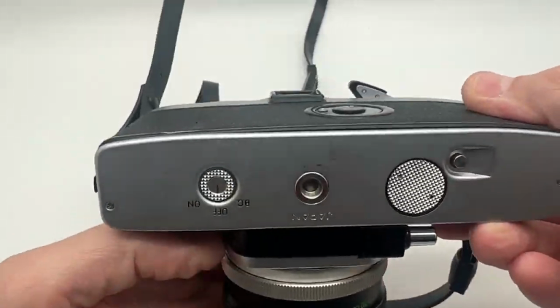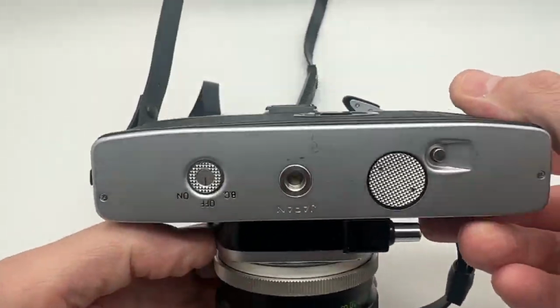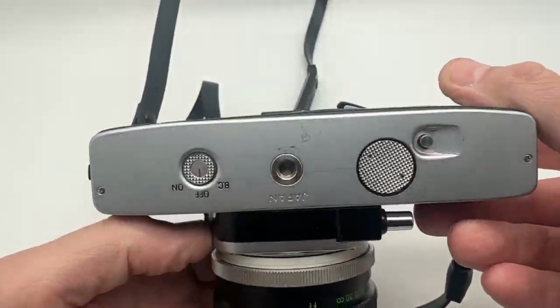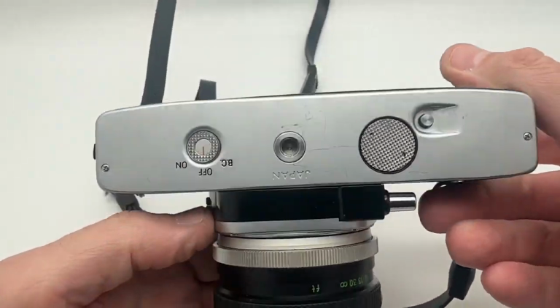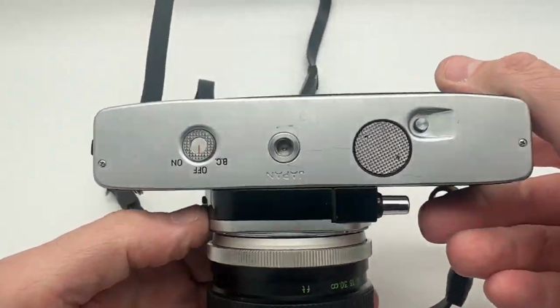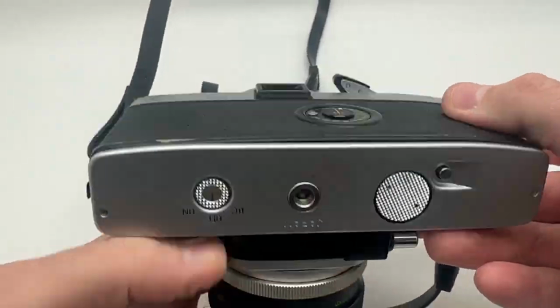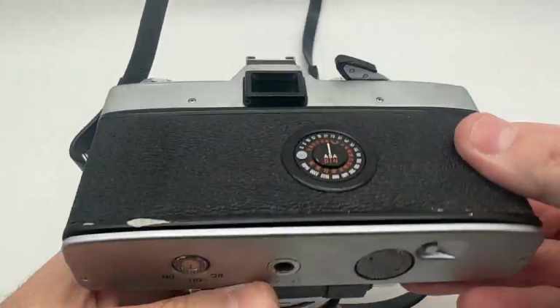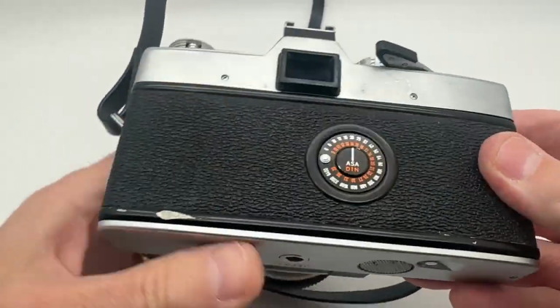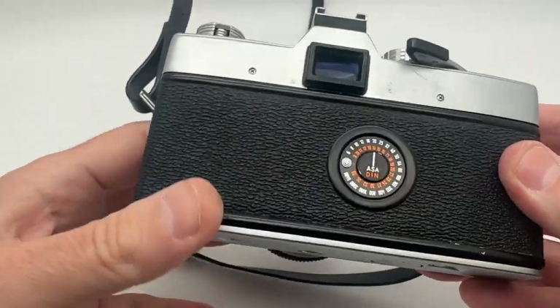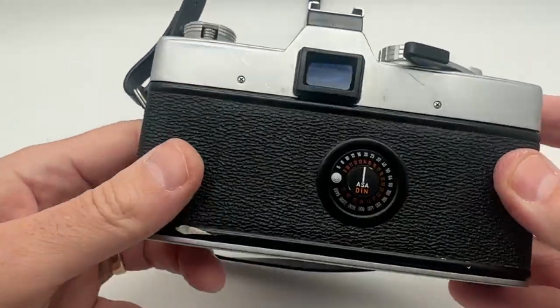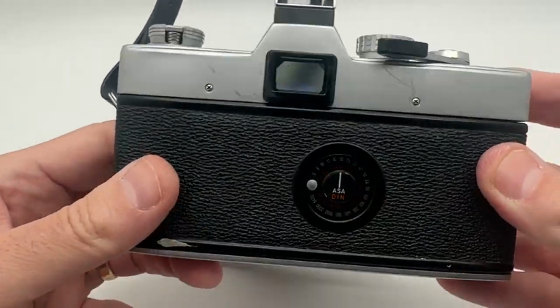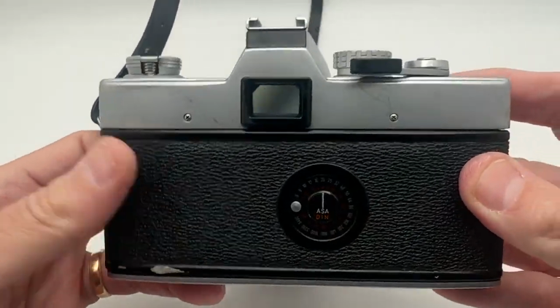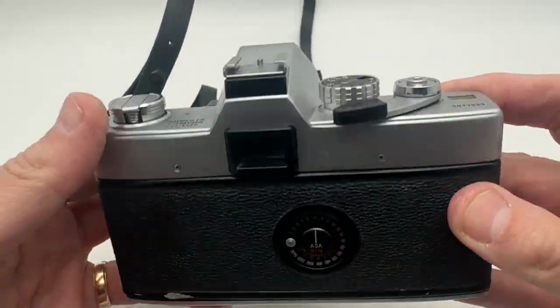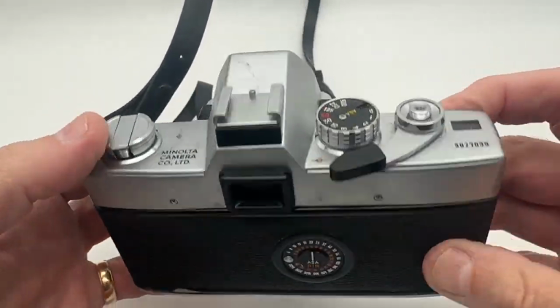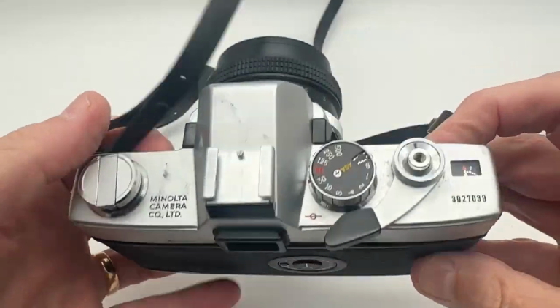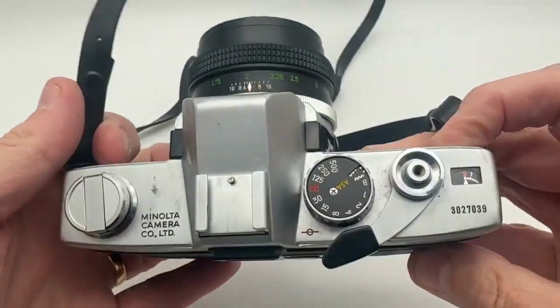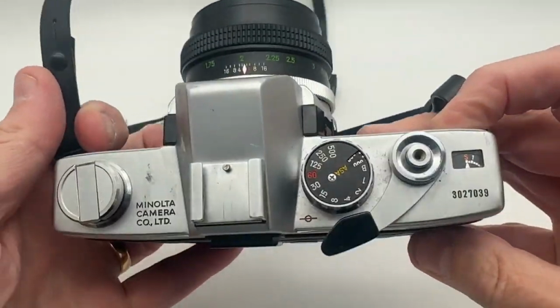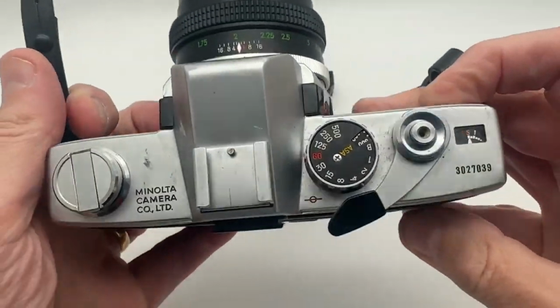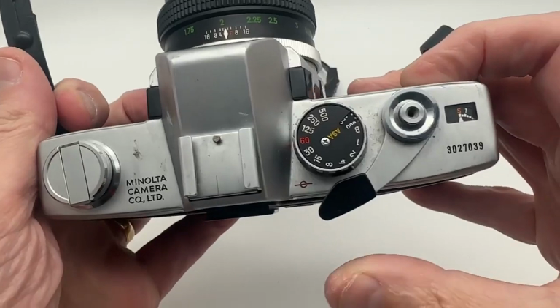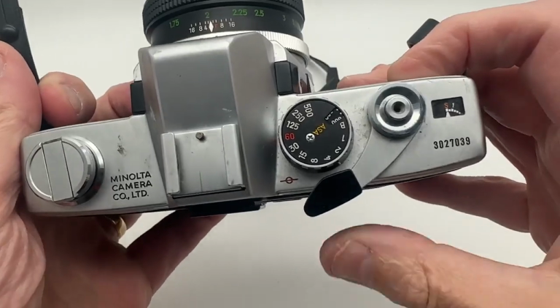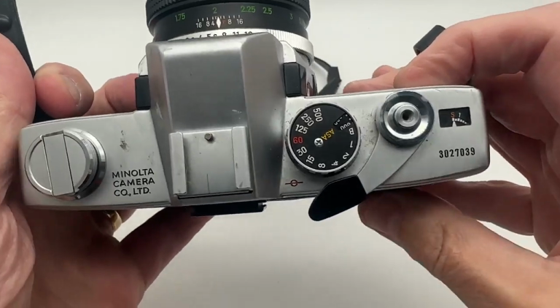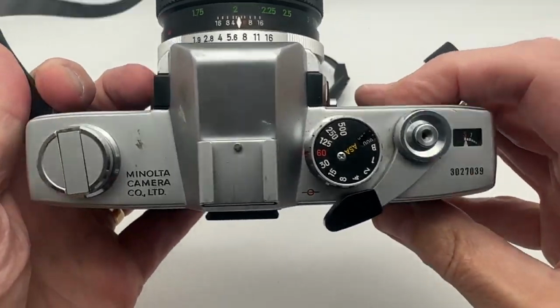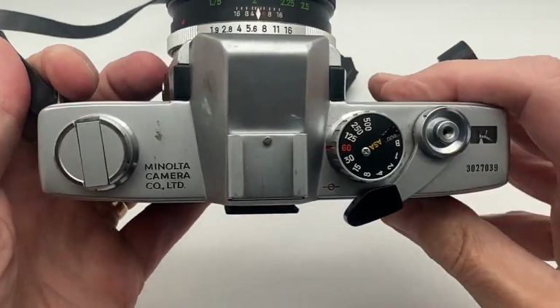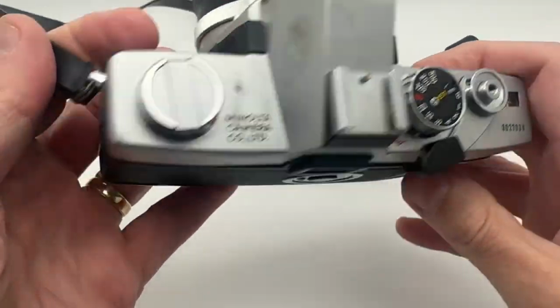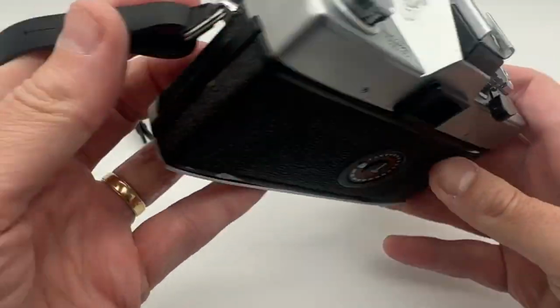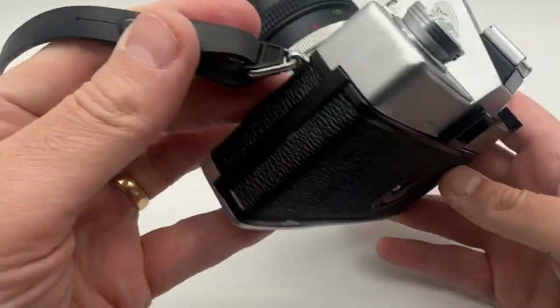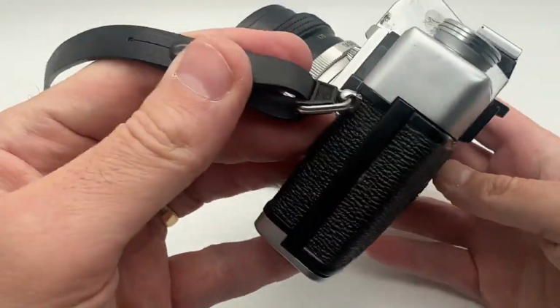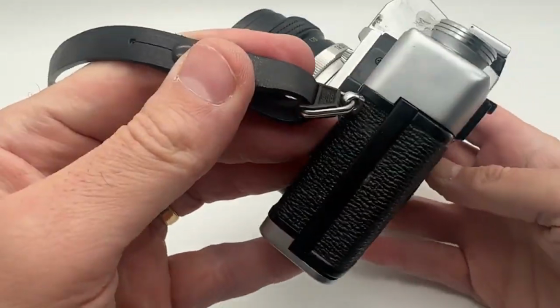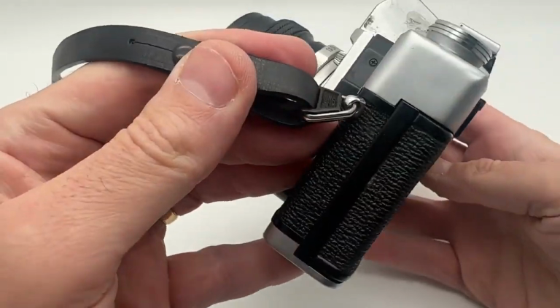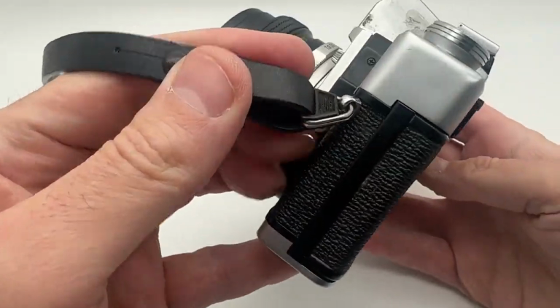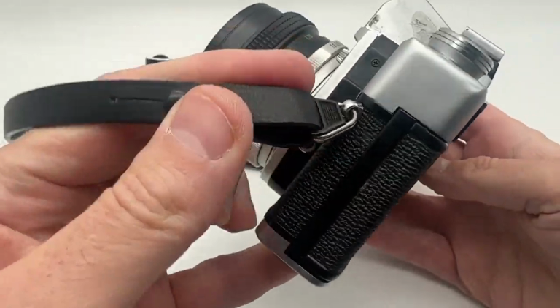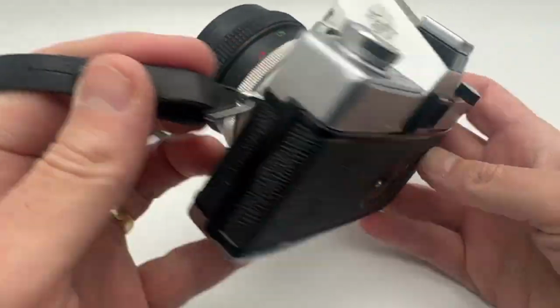Here is the bottom again. Here is the back. Here is the top and the sides.